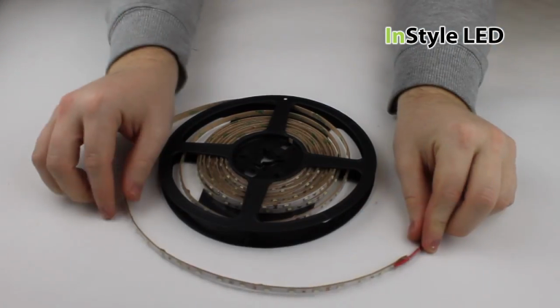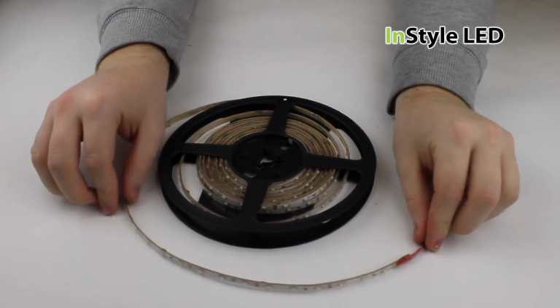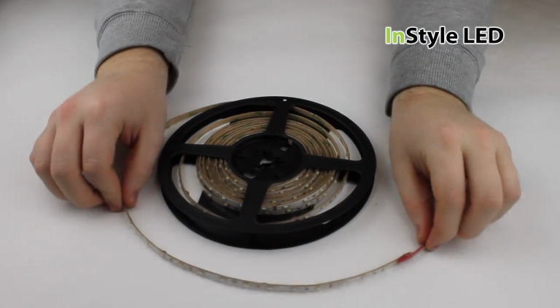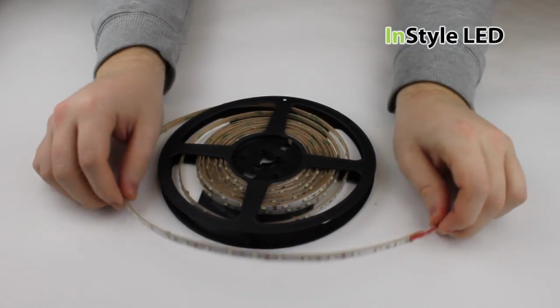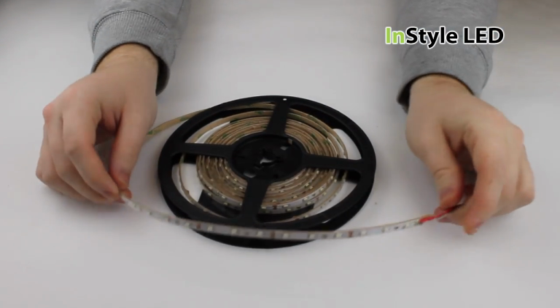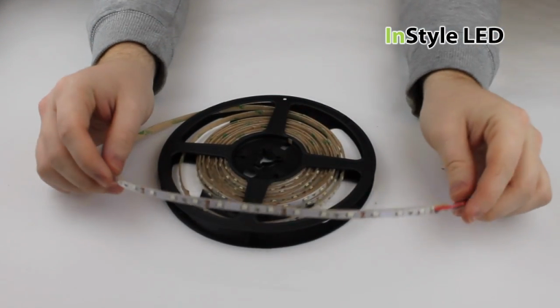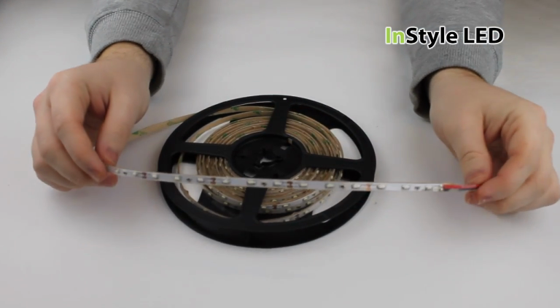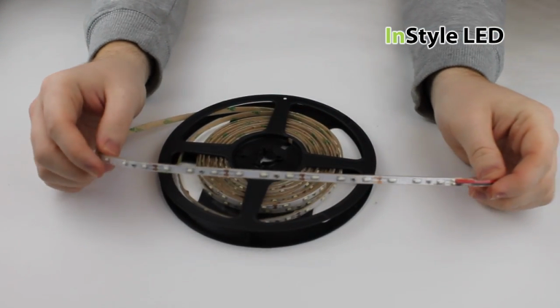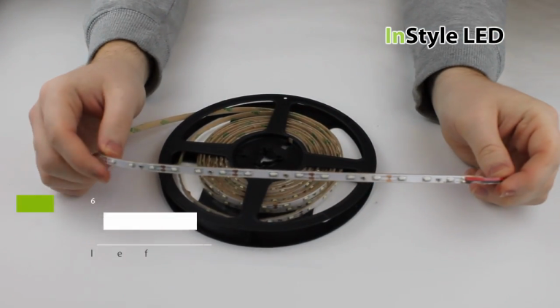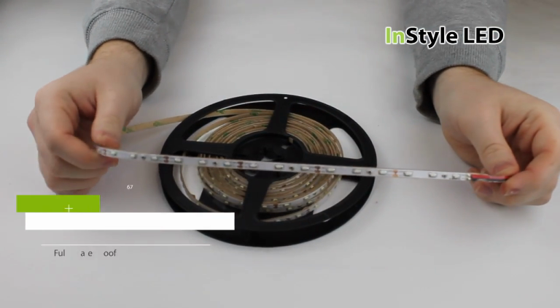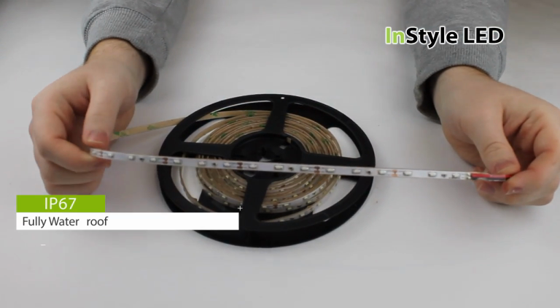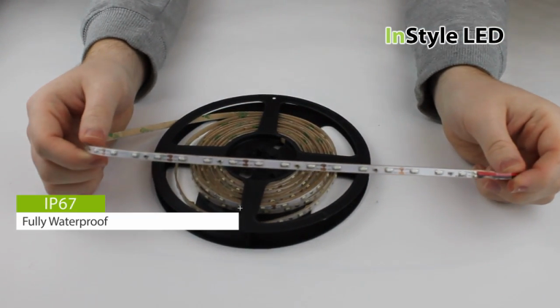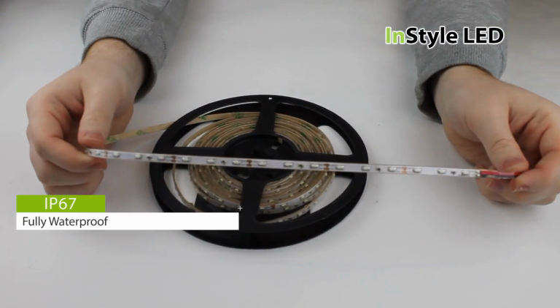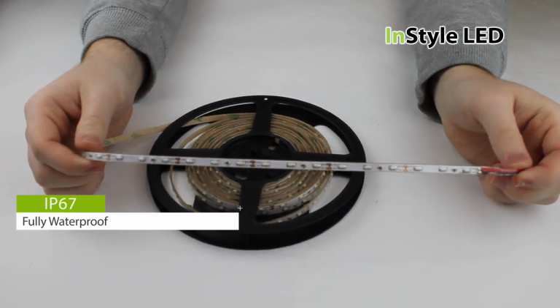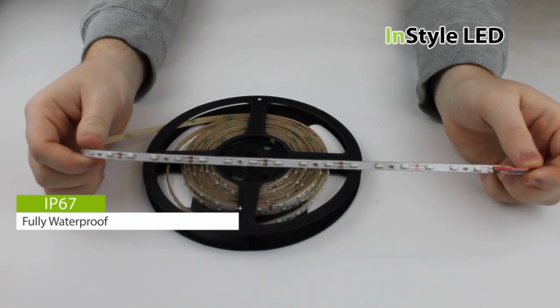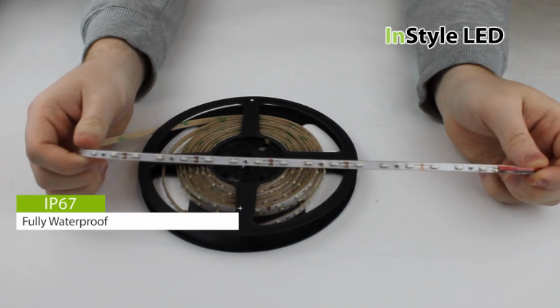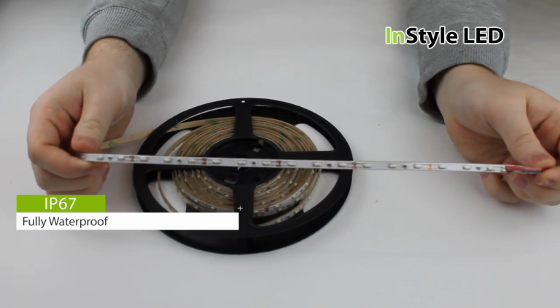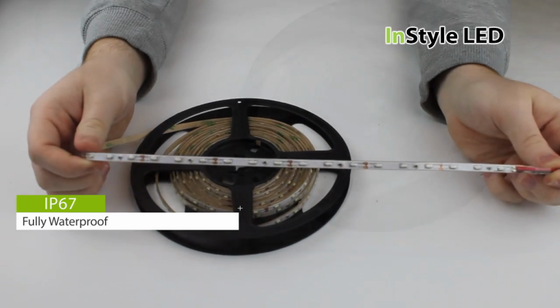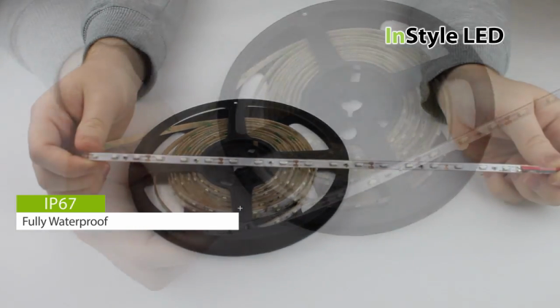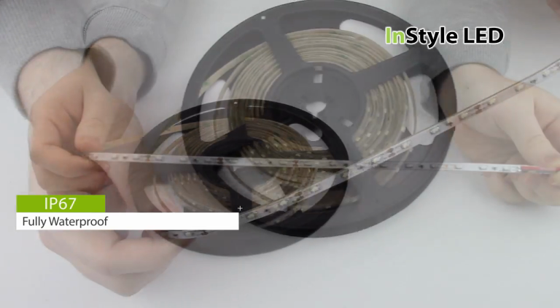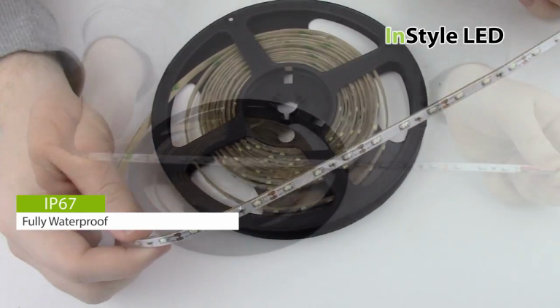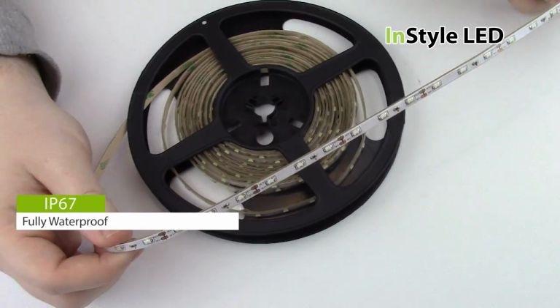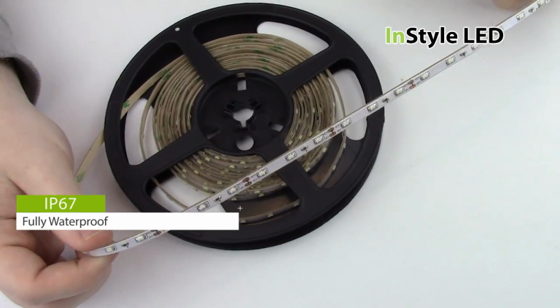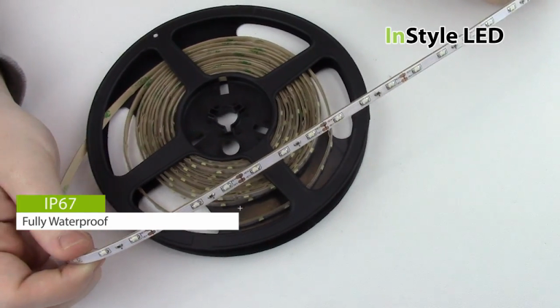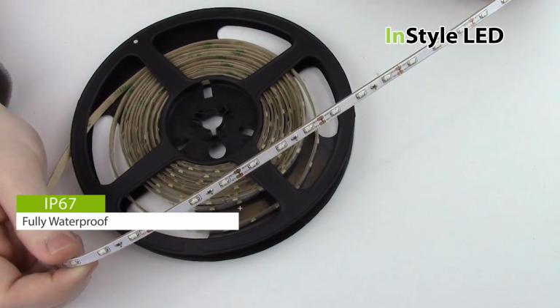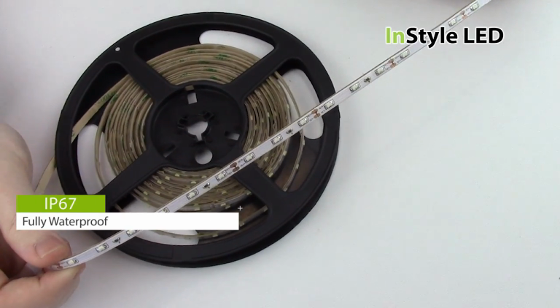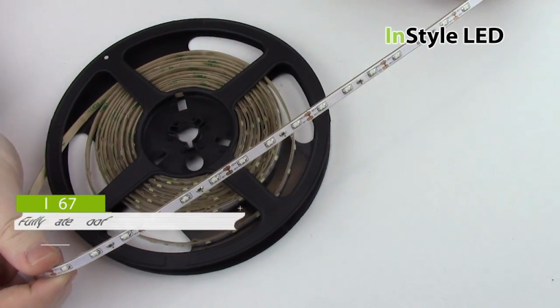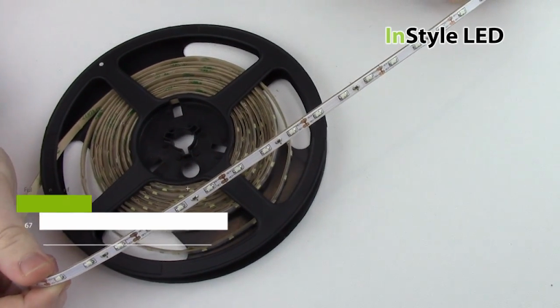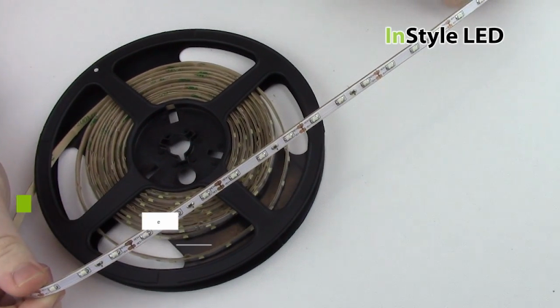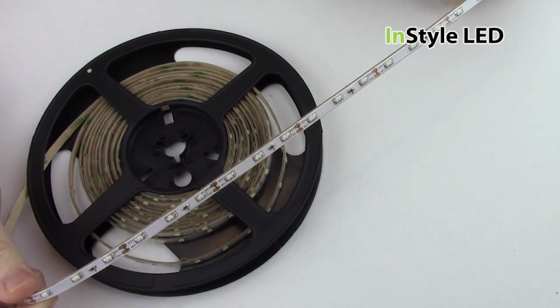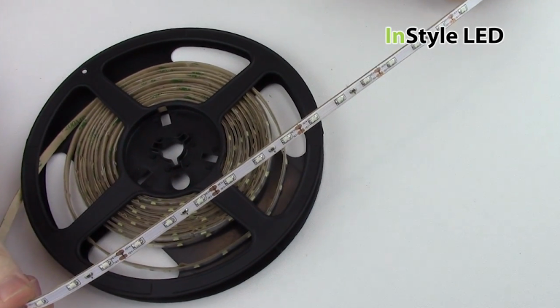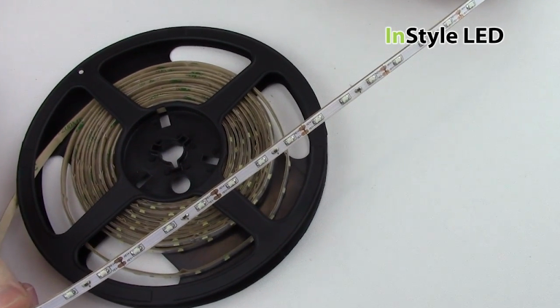The LED tape is also available in an IP67 heatsink type, making it ideal to be used internally or externally.